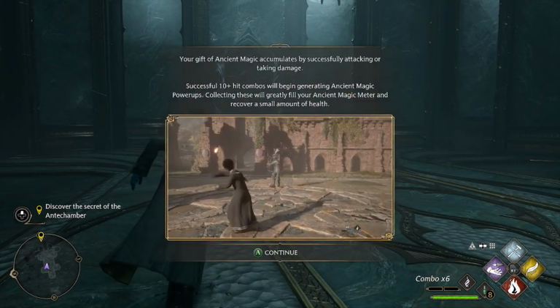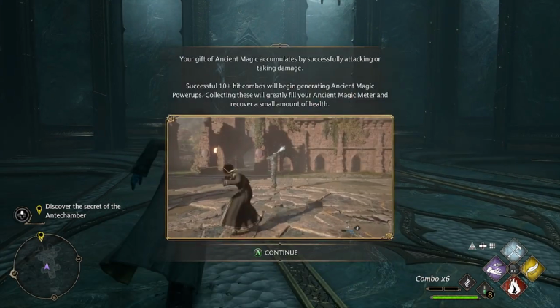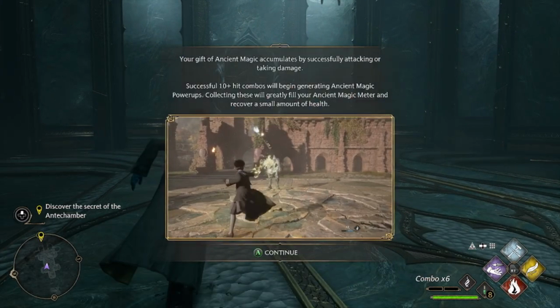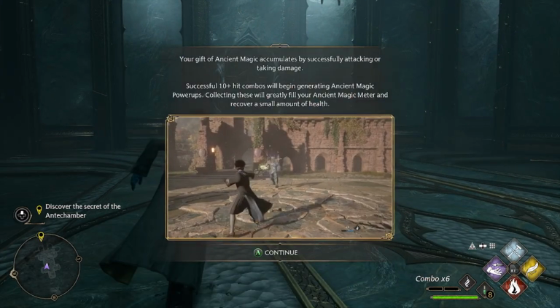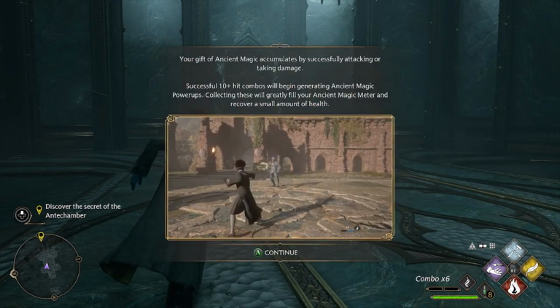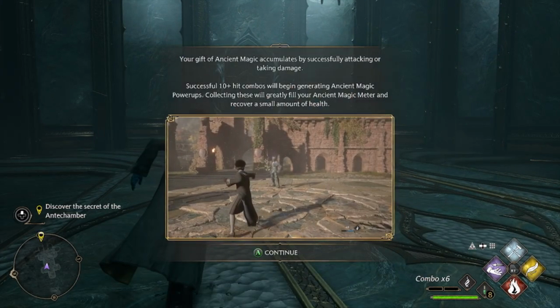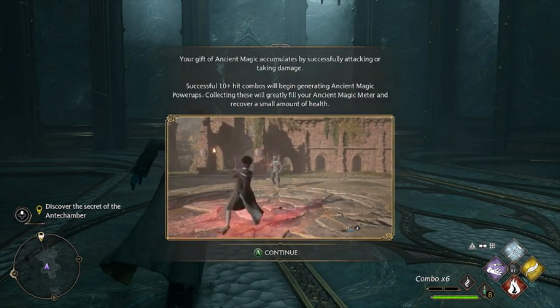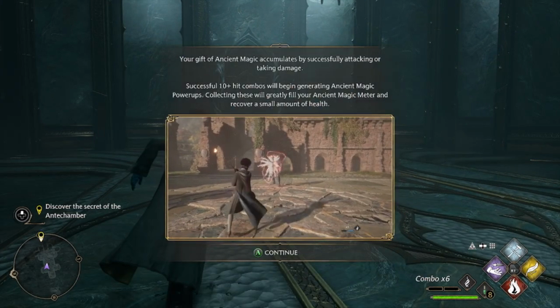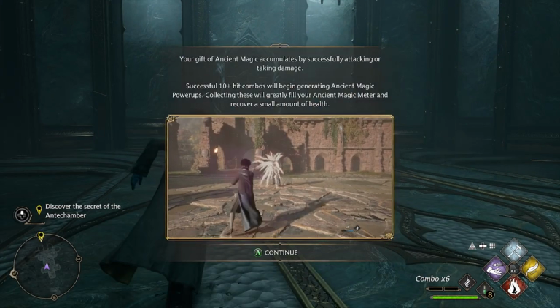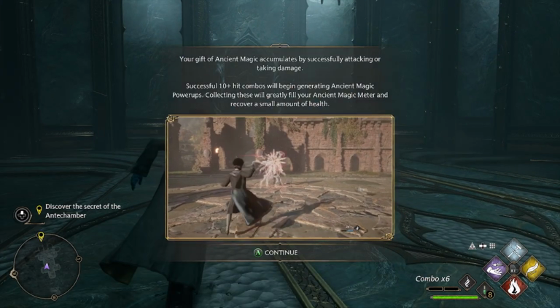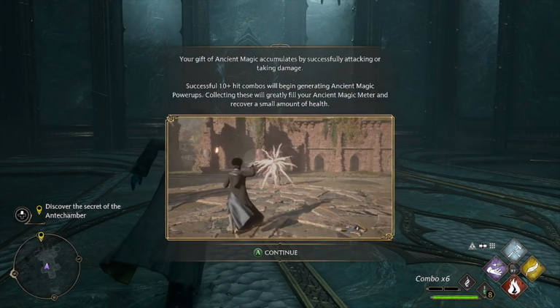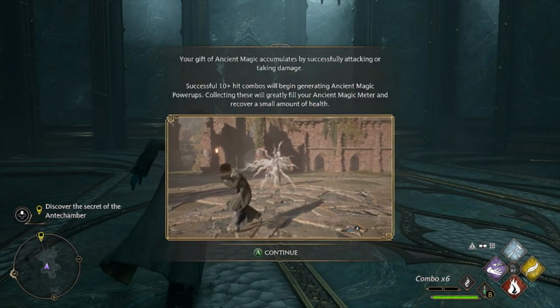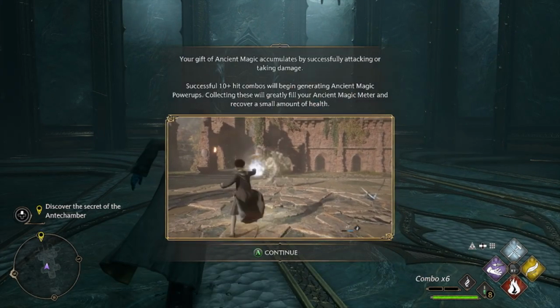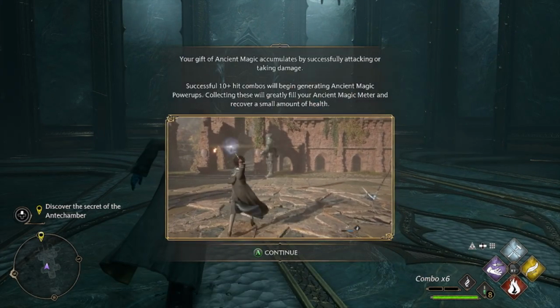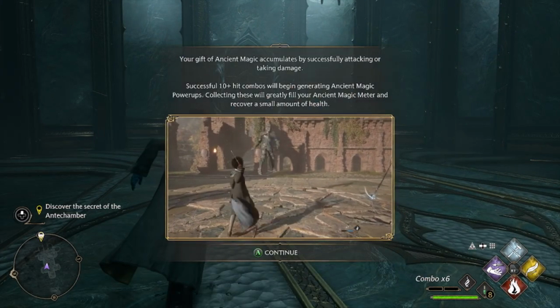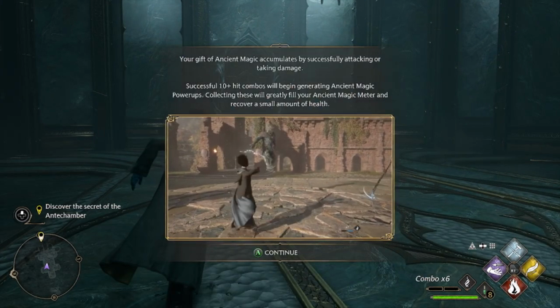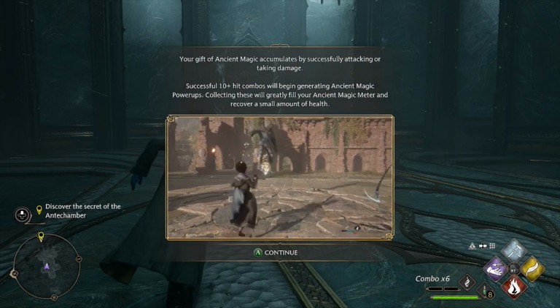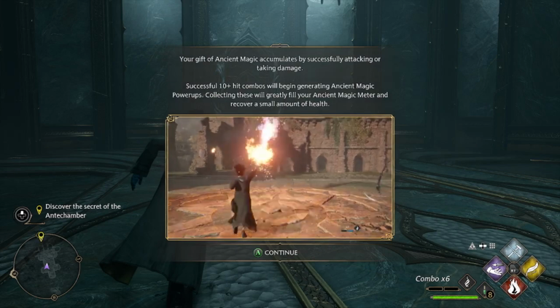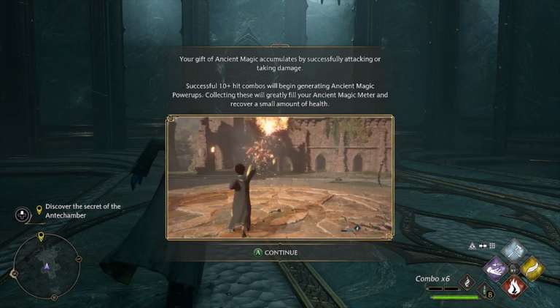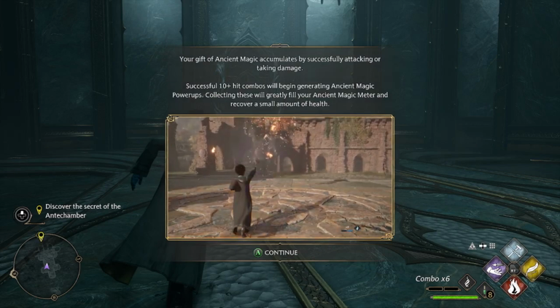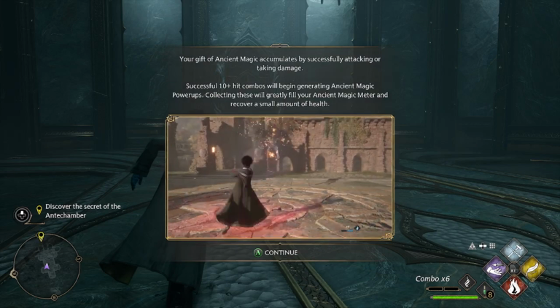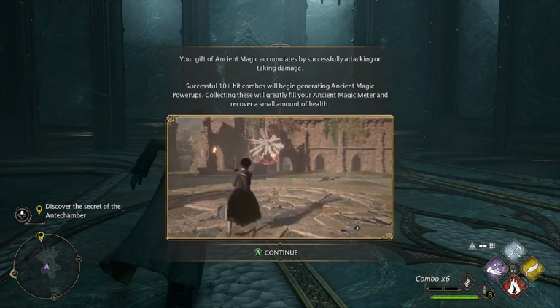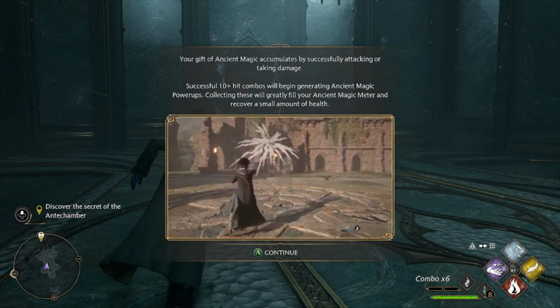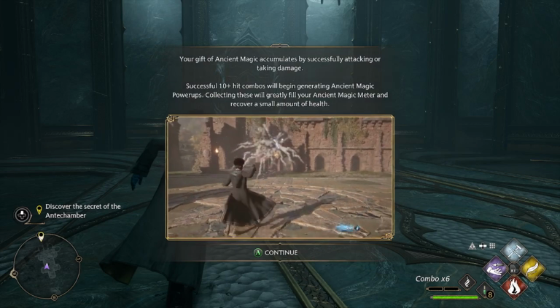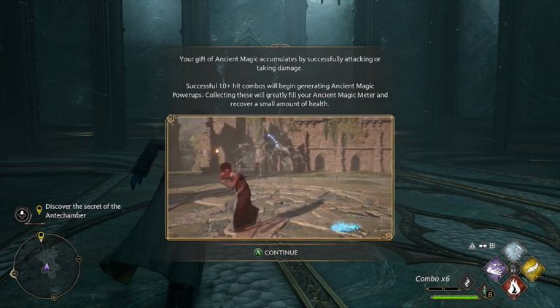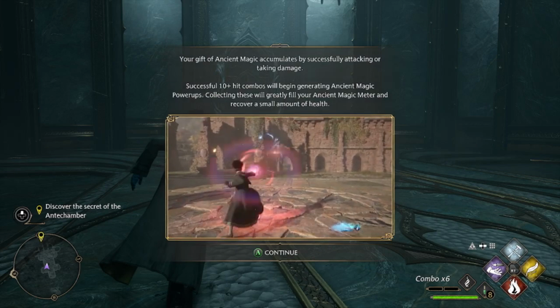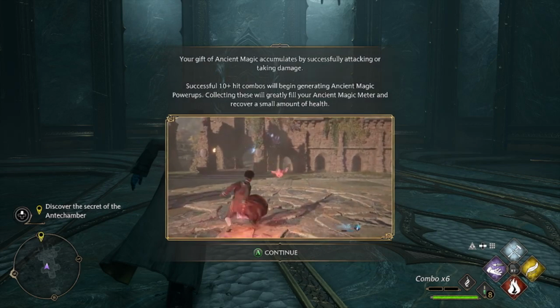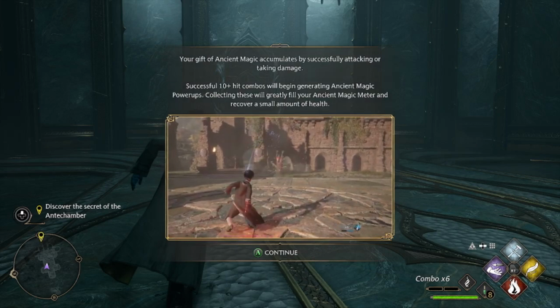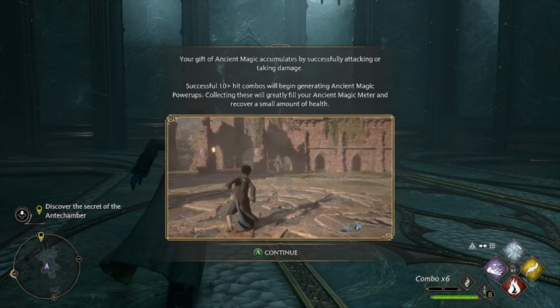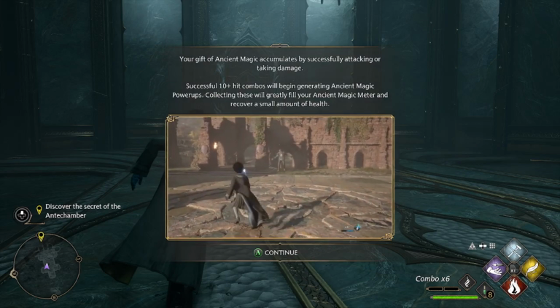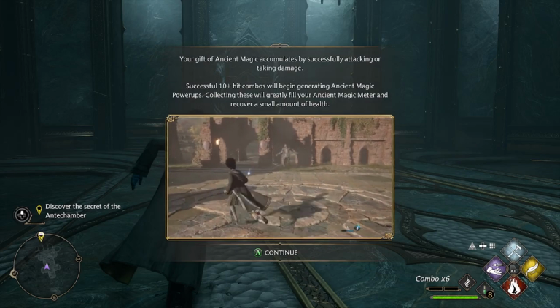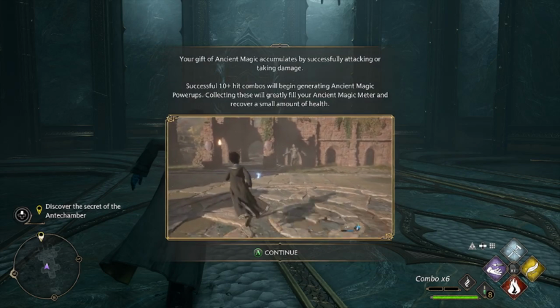Bits of ancient magic accumulates by successfully attacking or taking damage. Wait. I have to take damage to get it up? That's kind of annoying.